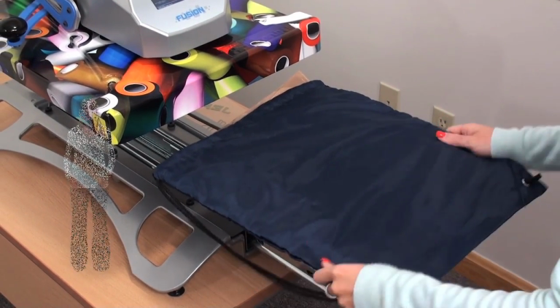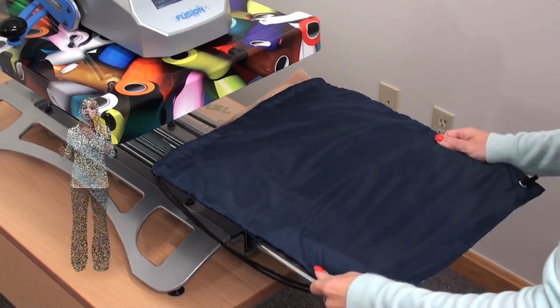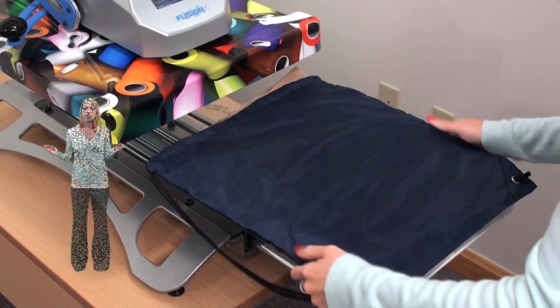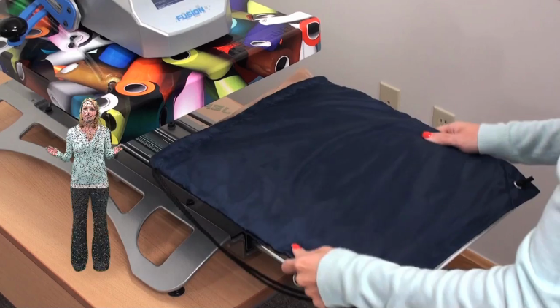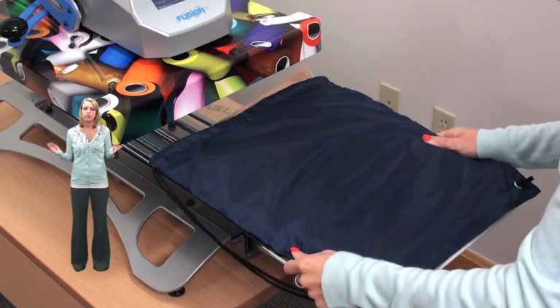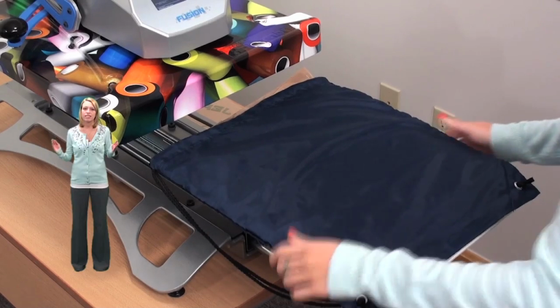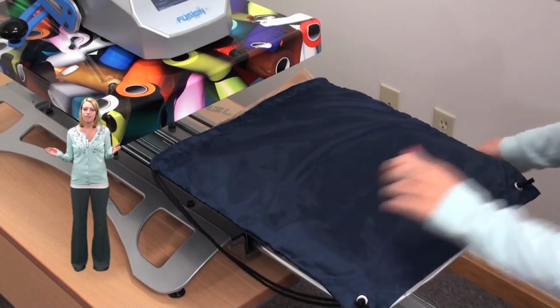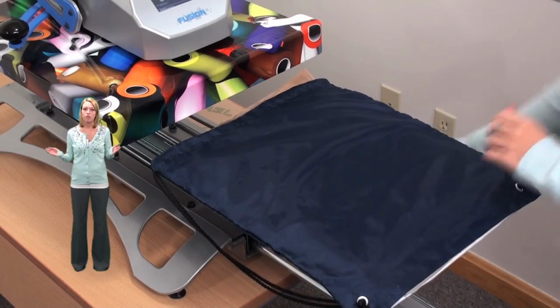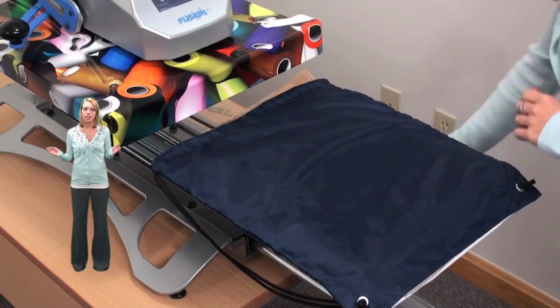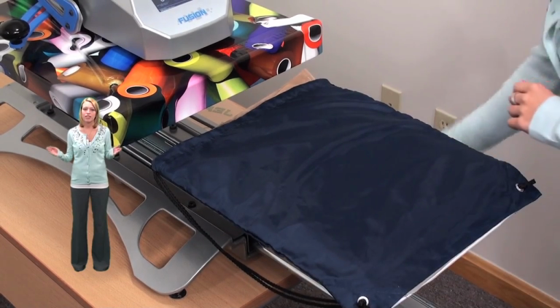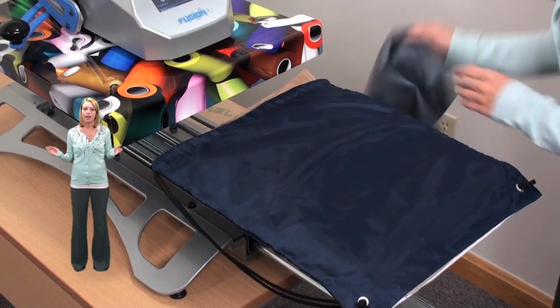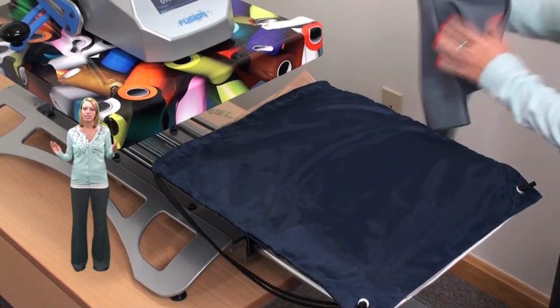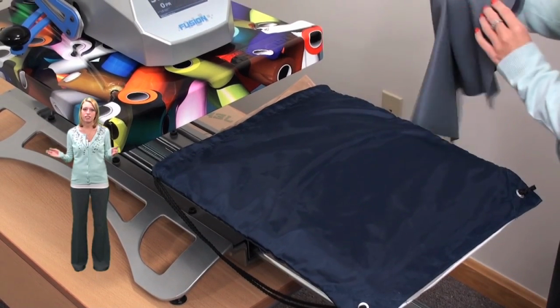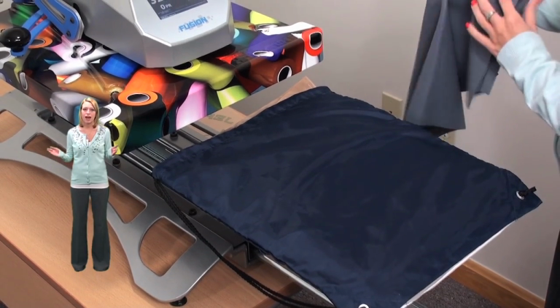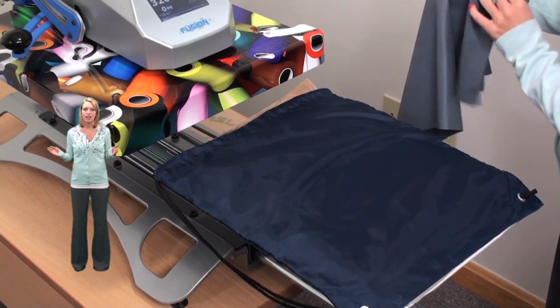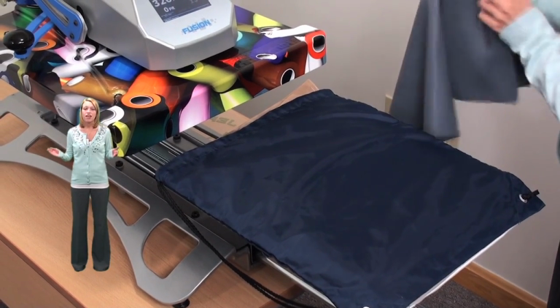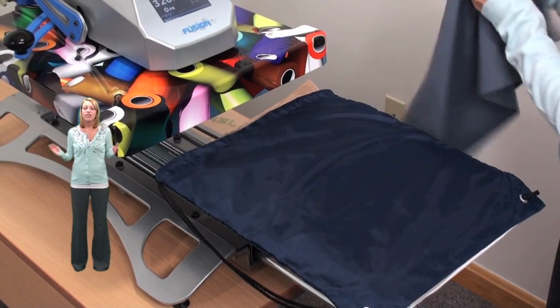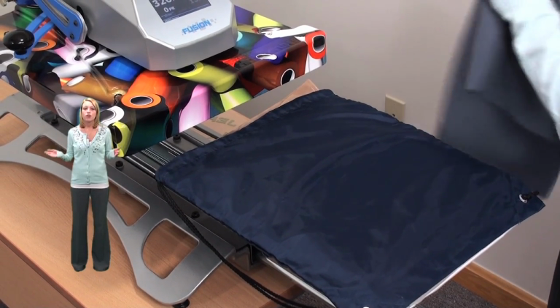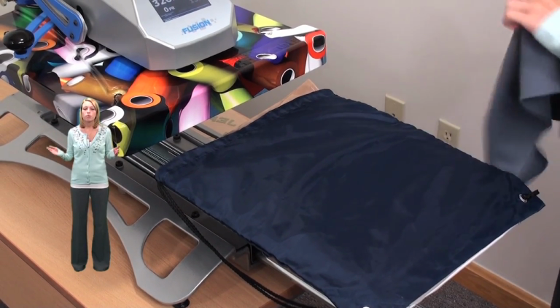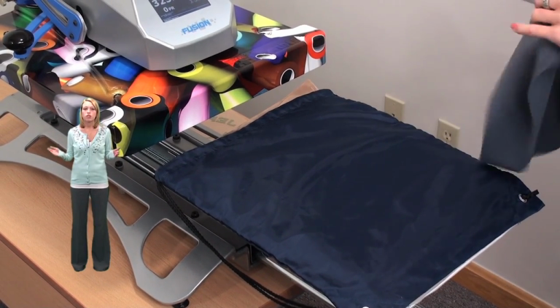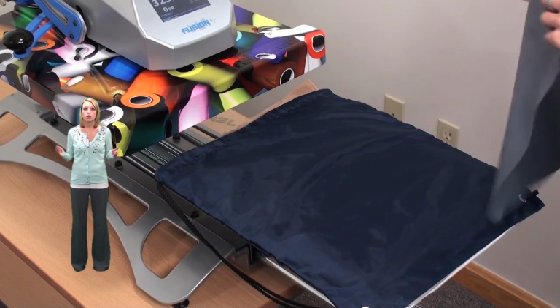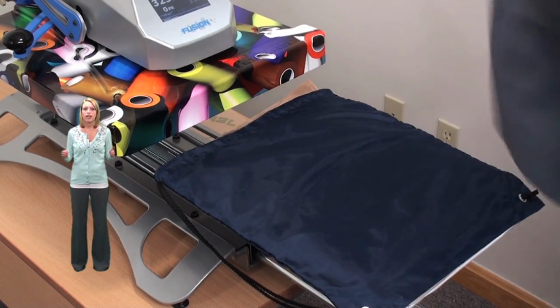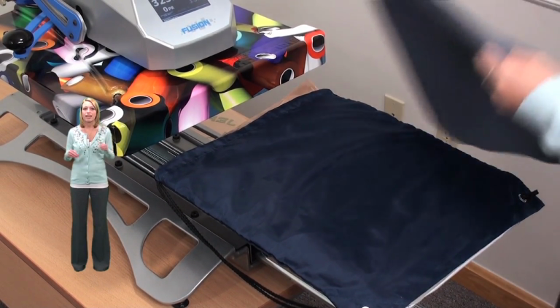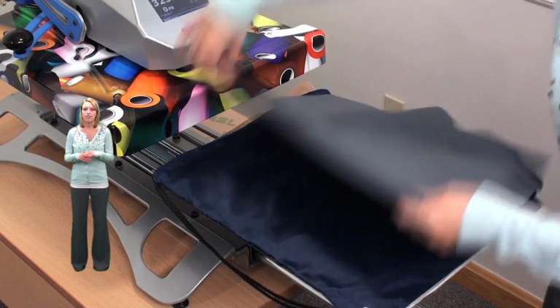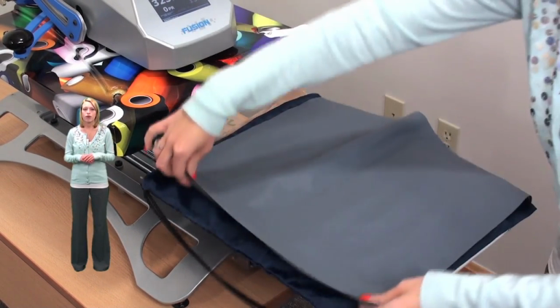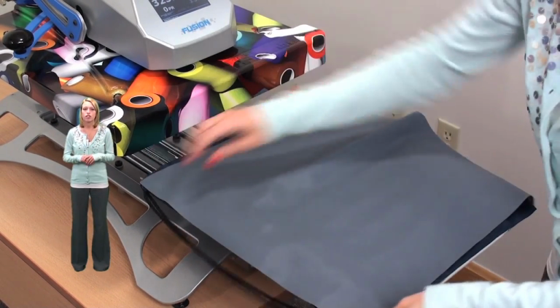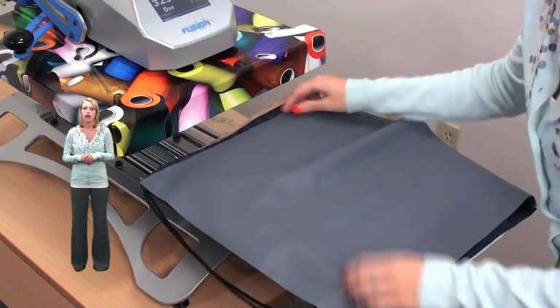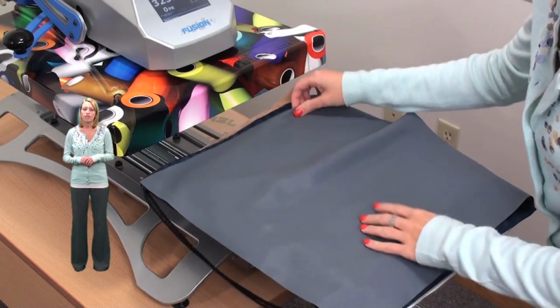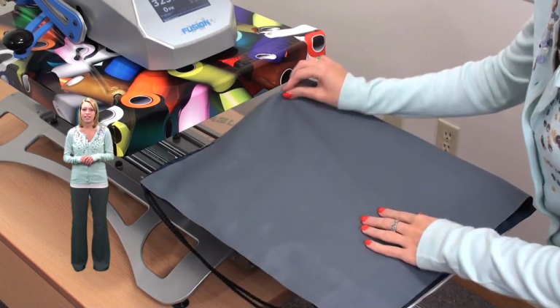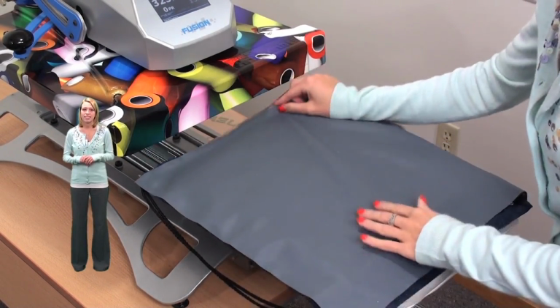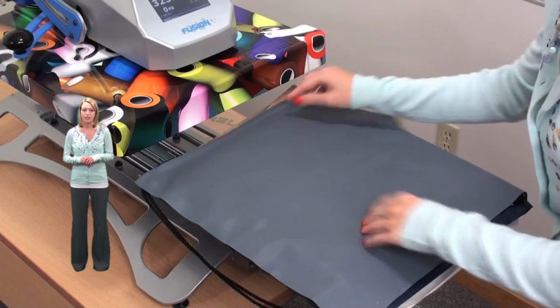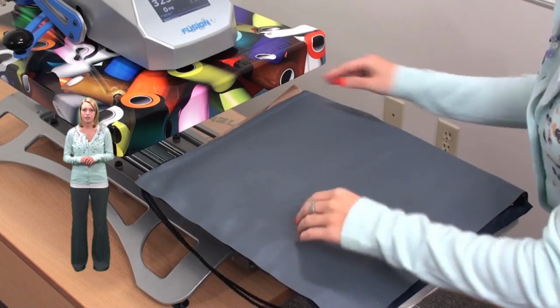You'll notice that I'm using a Teflon pillow inside my cinch pack. This will help ensure that I get even pressure by offsetting the seams.